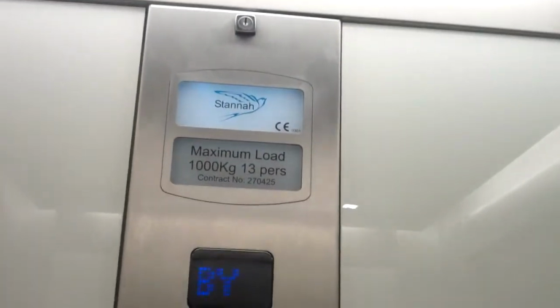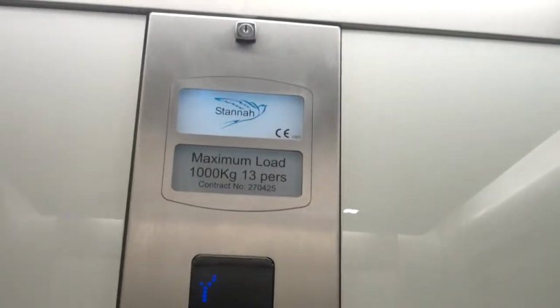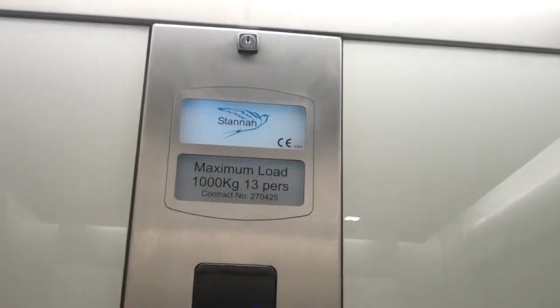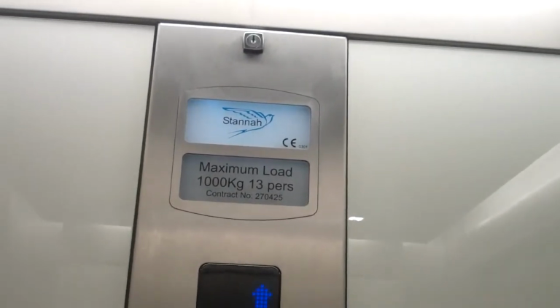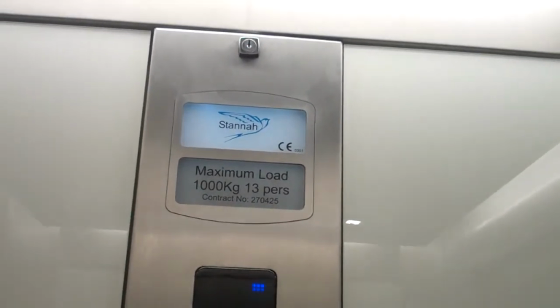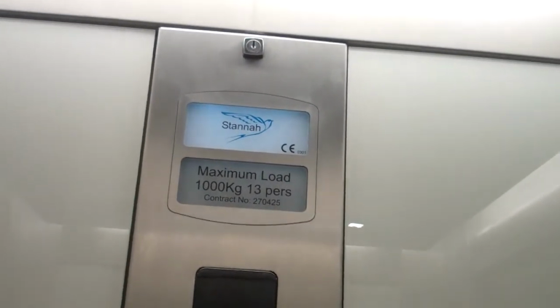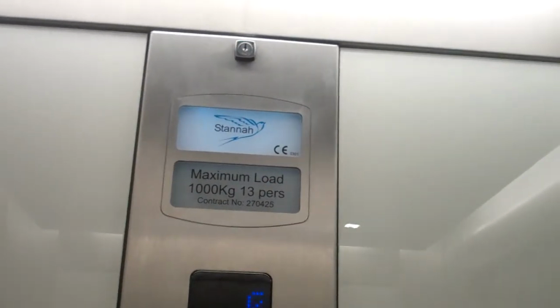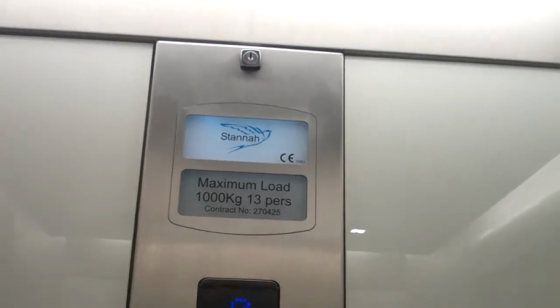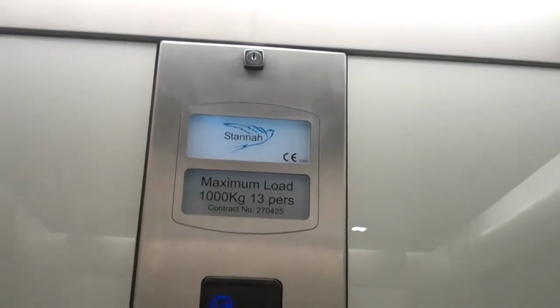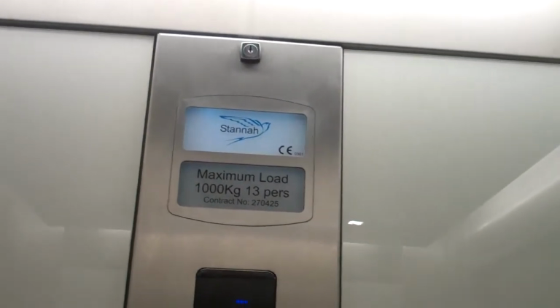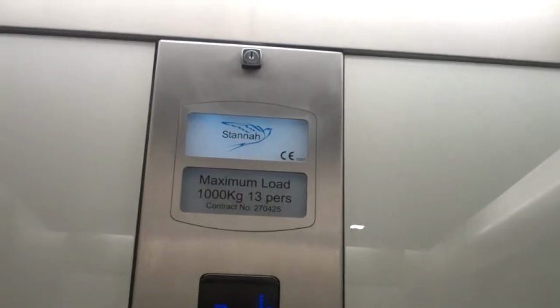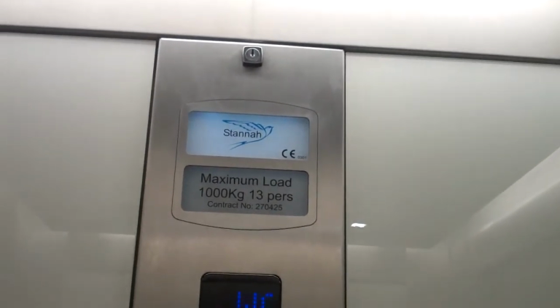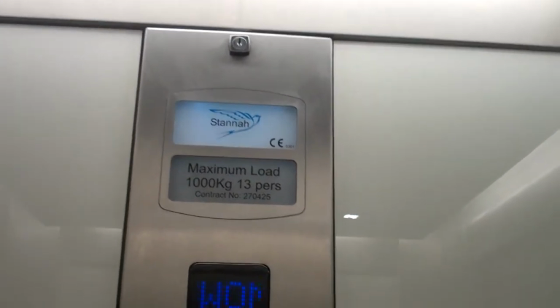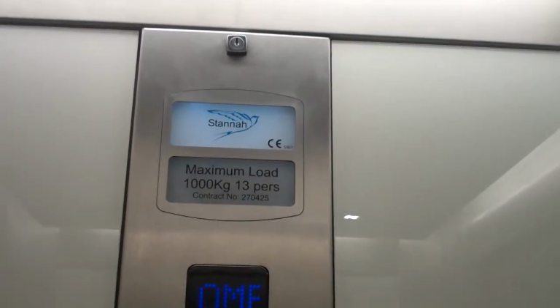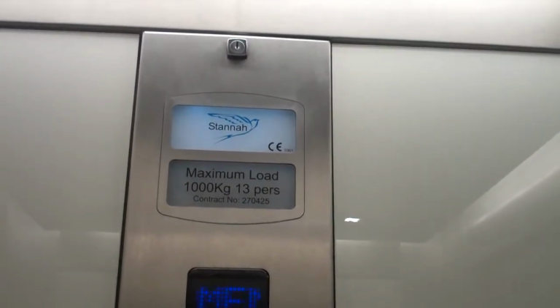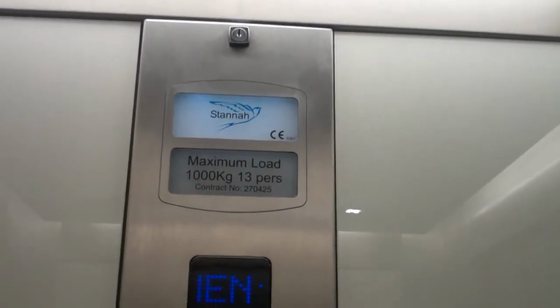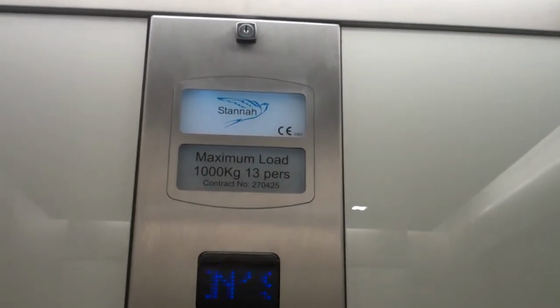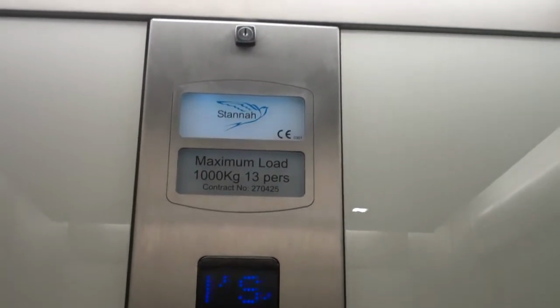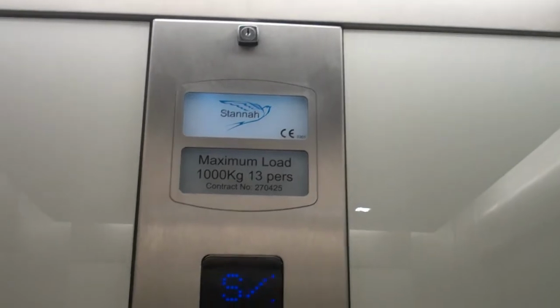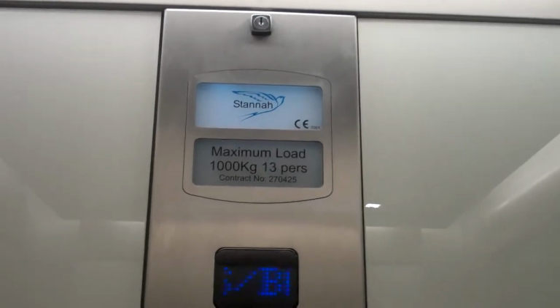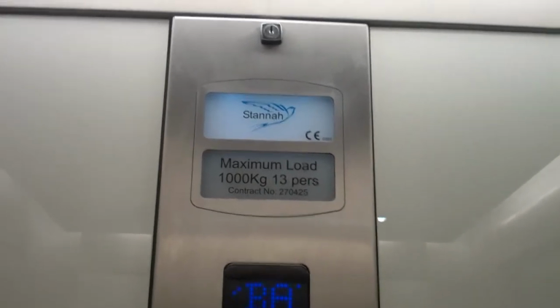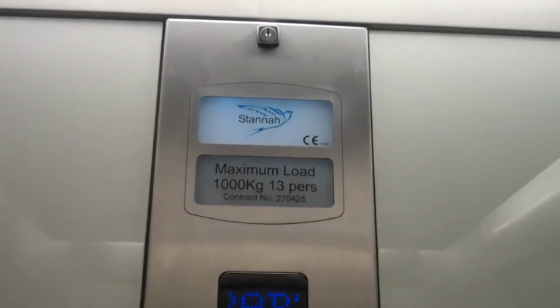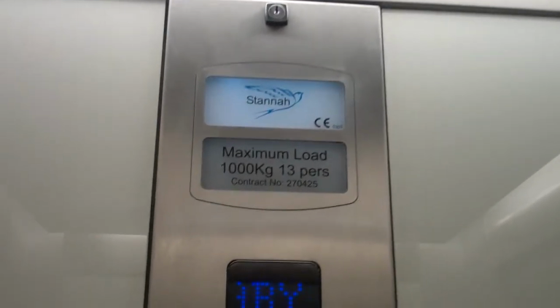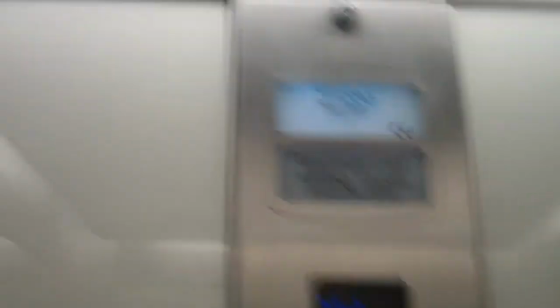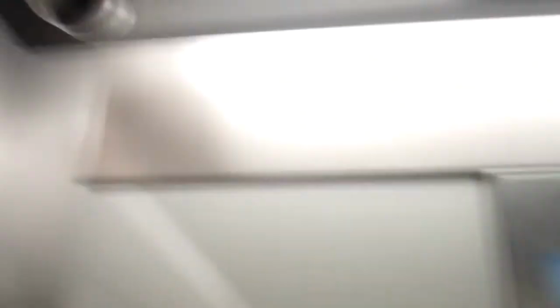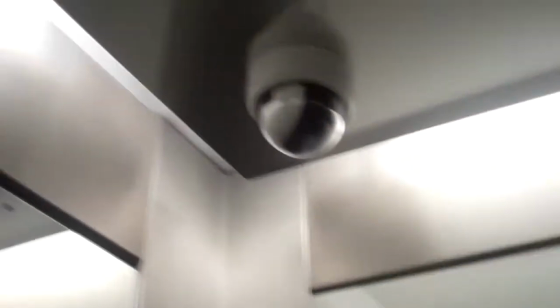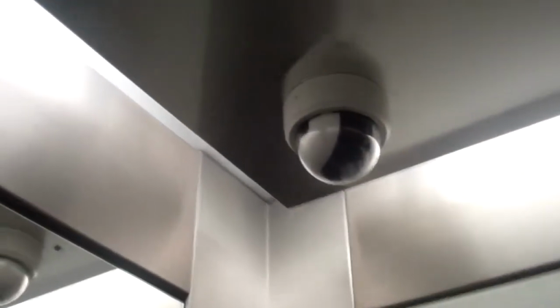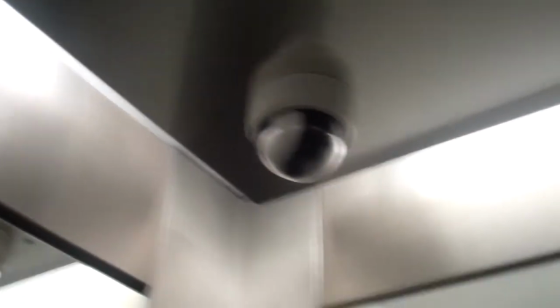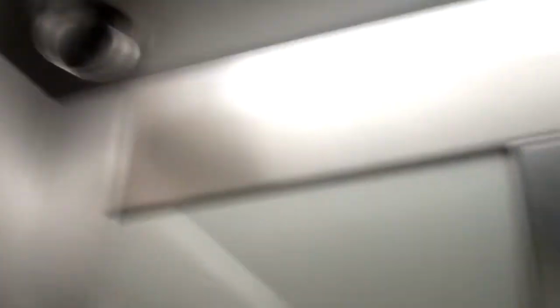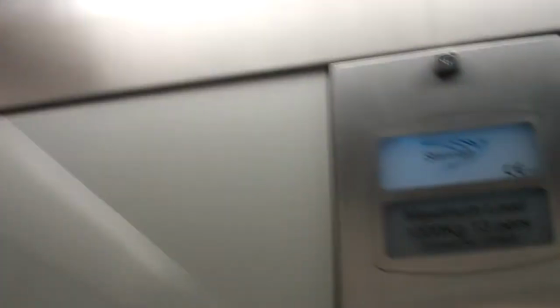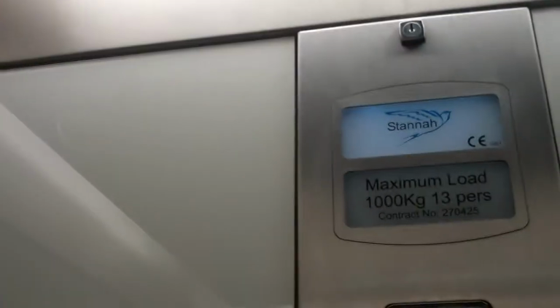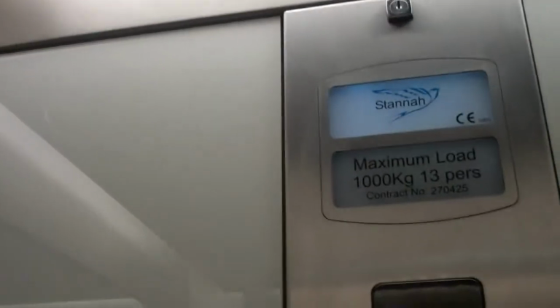Capacity 1000 kilos, 13 persons, built in 2007. Security camera up there.